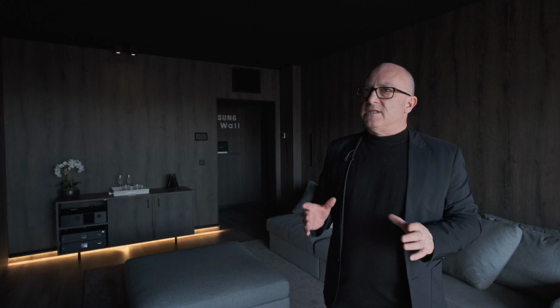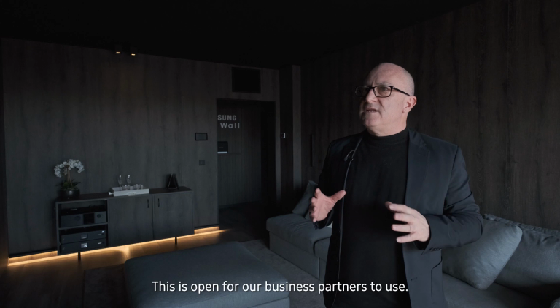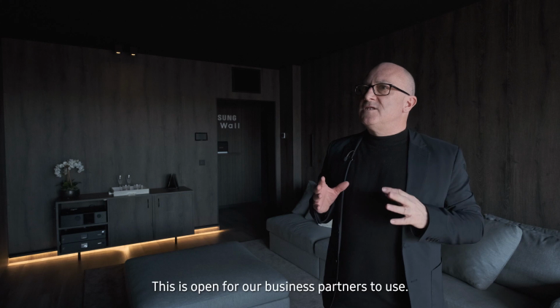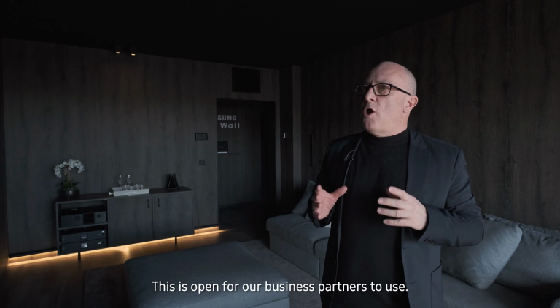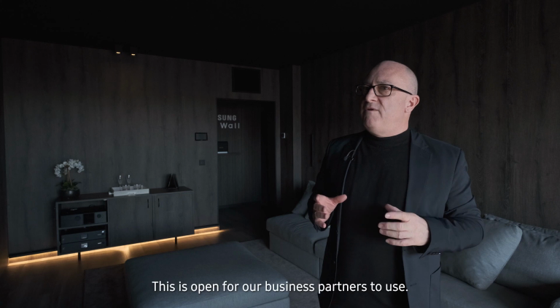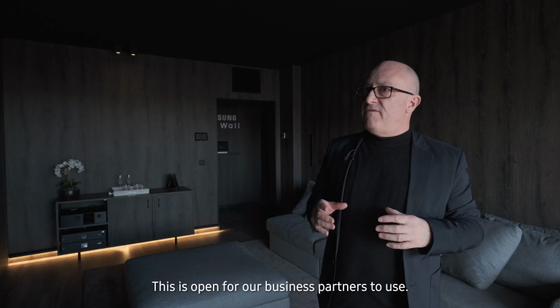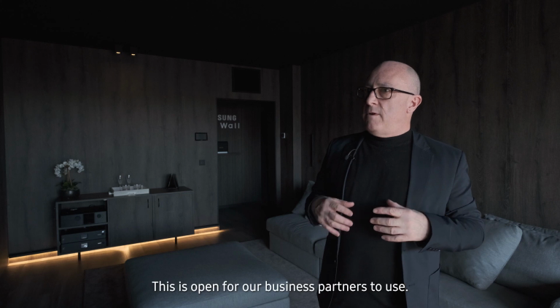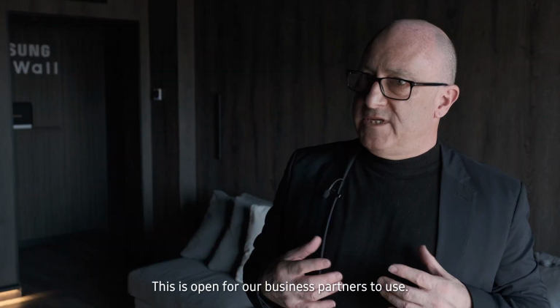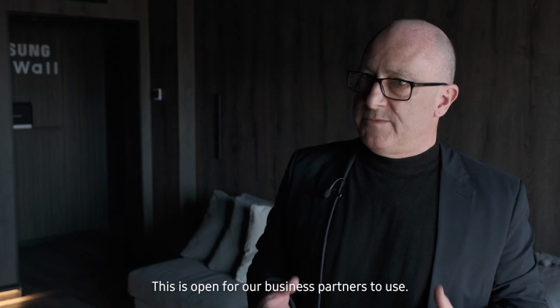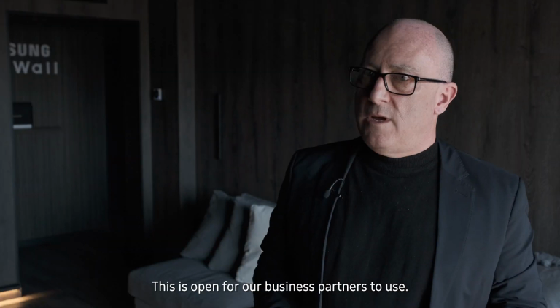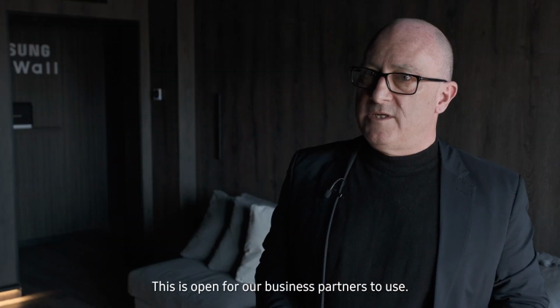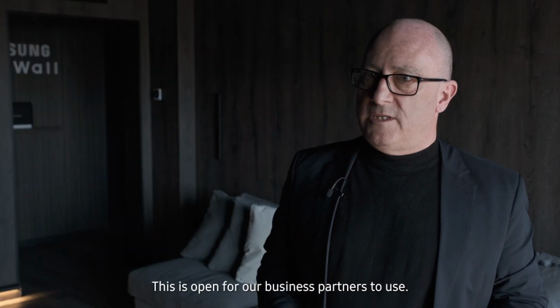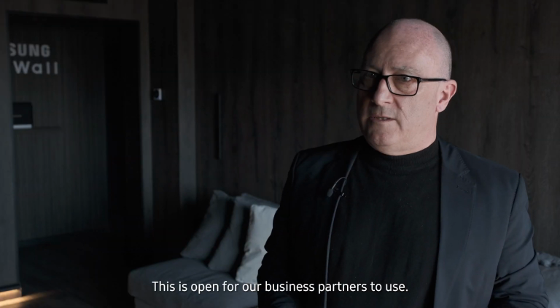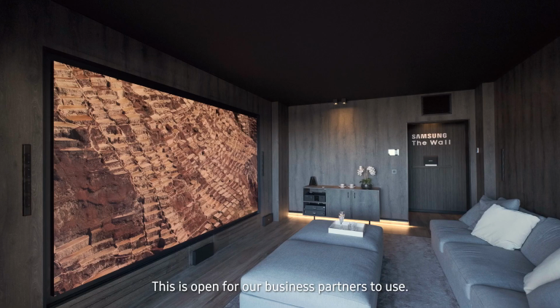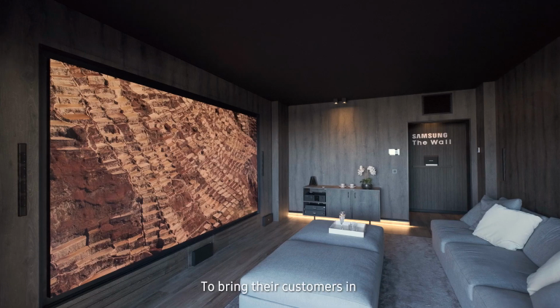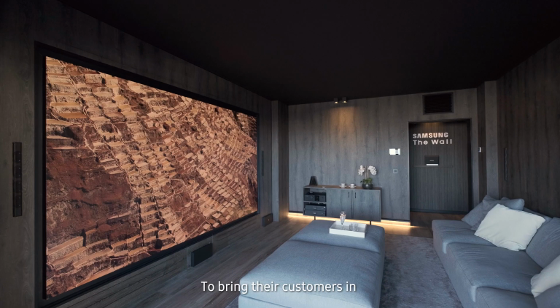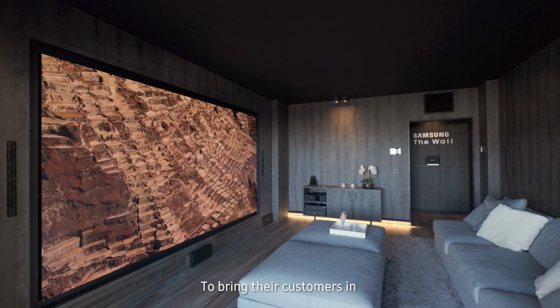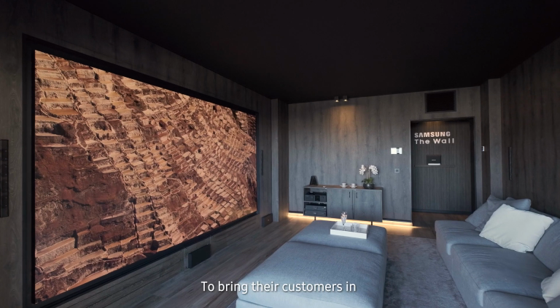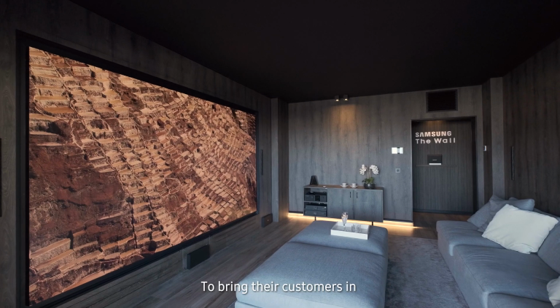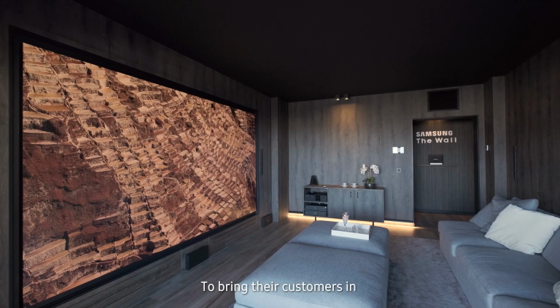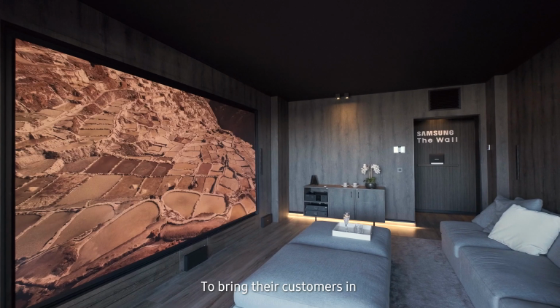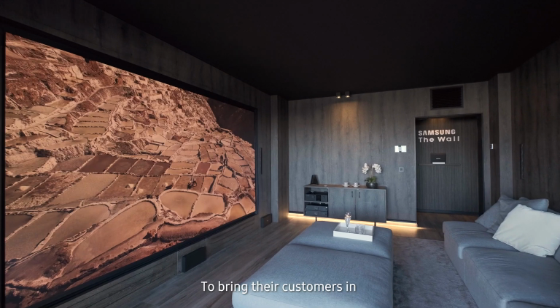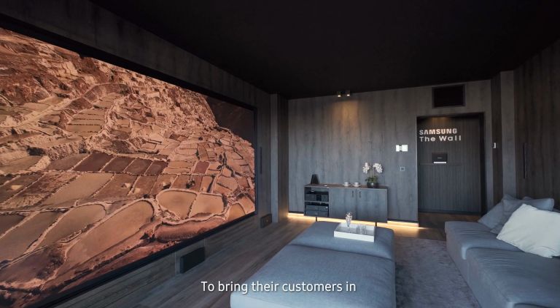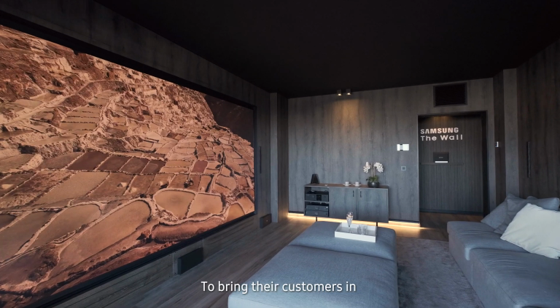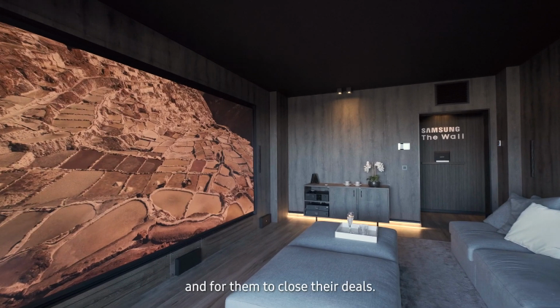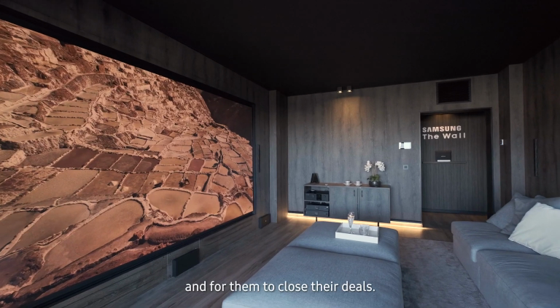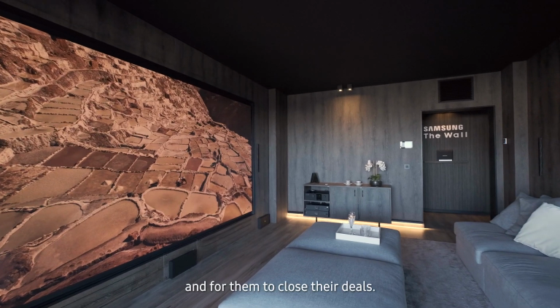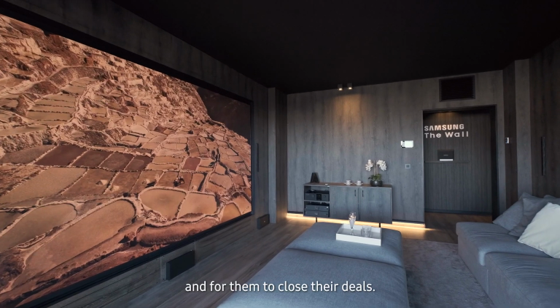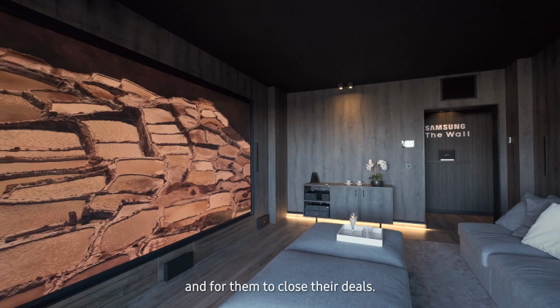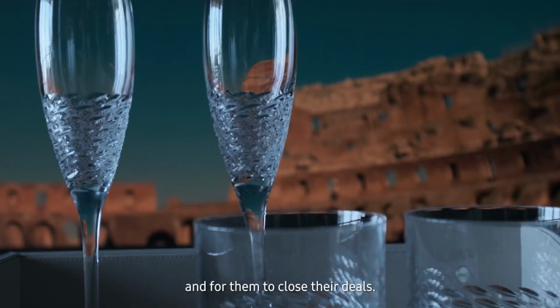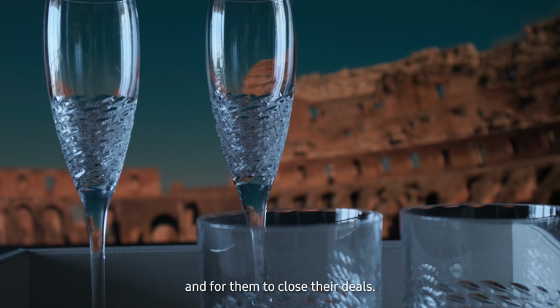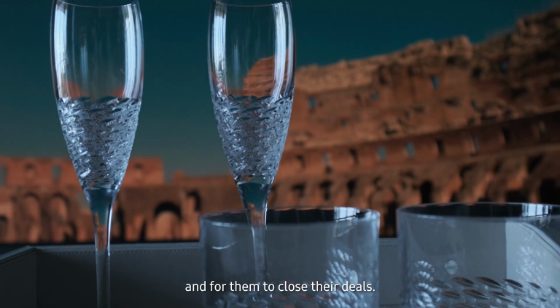This space is open for our business partners to use, to bring their customers in and for them to close their deals.